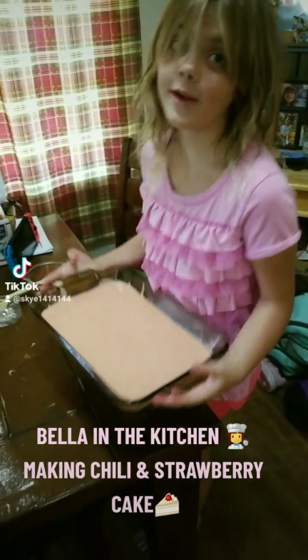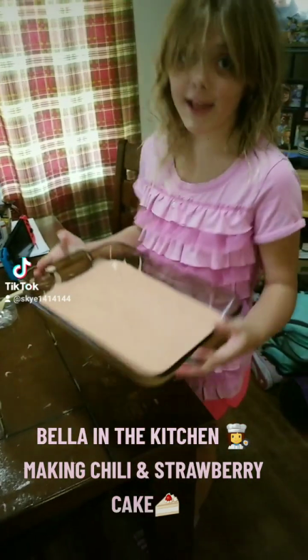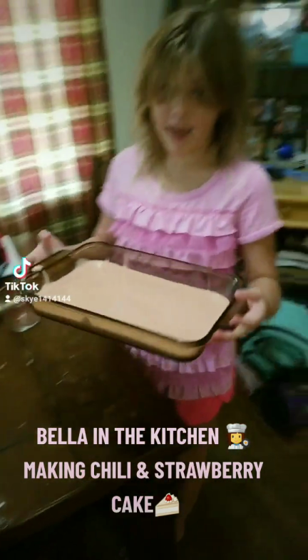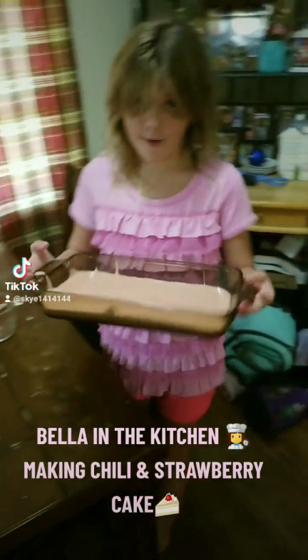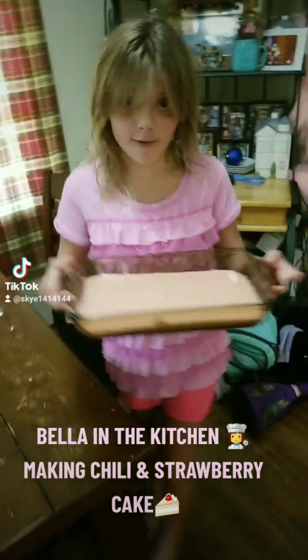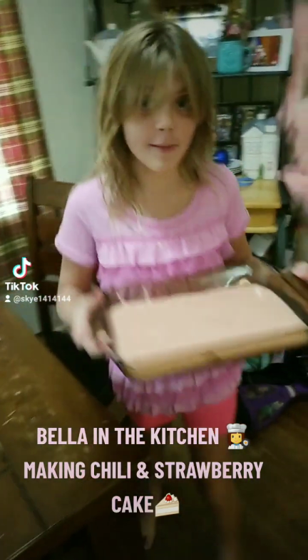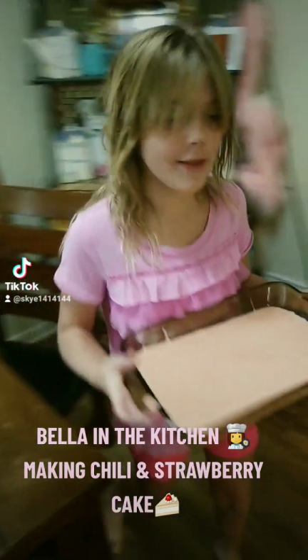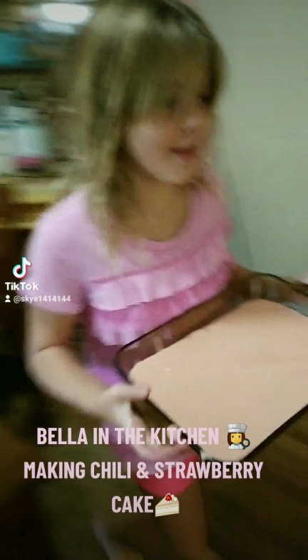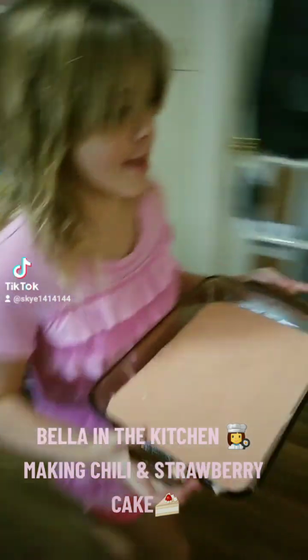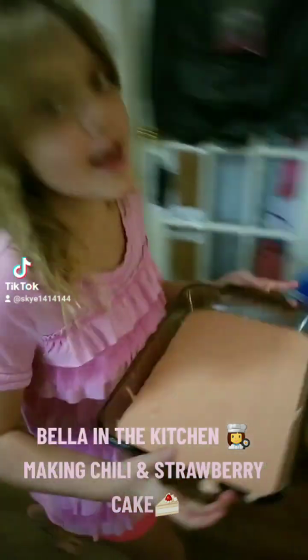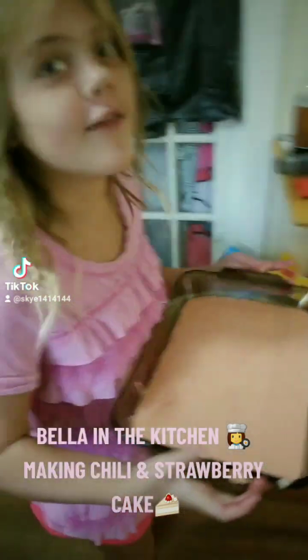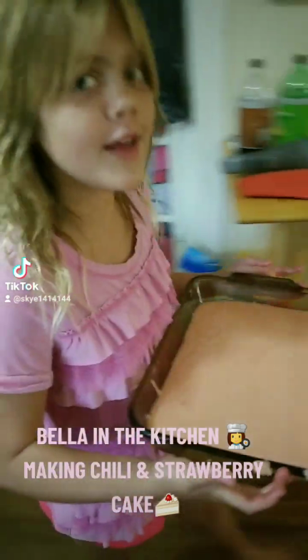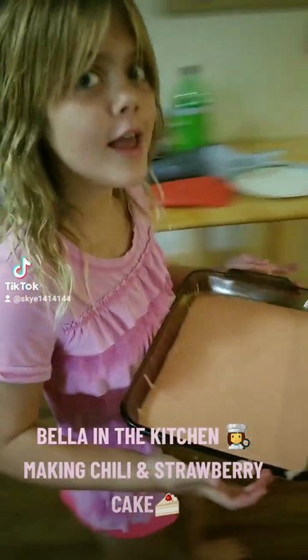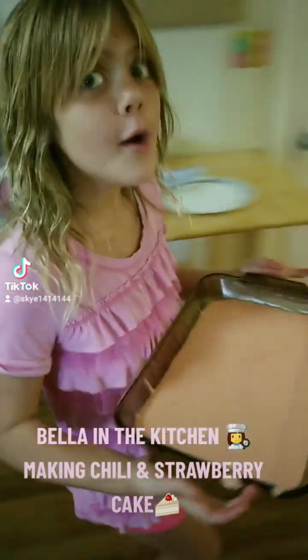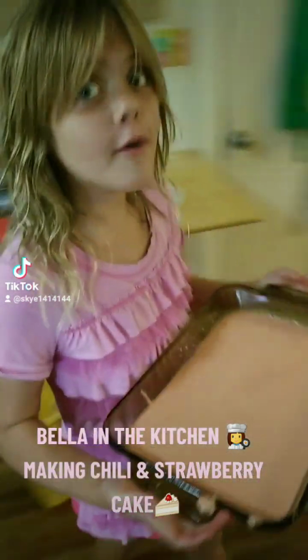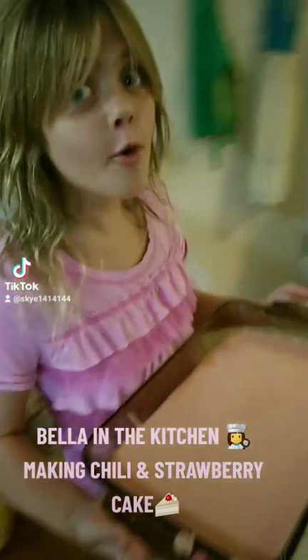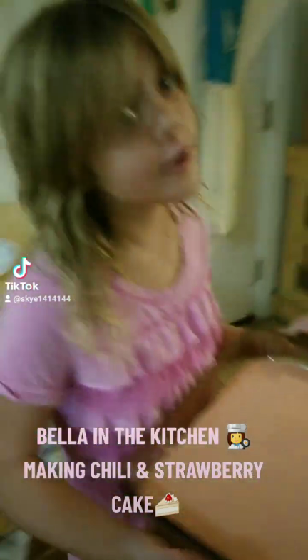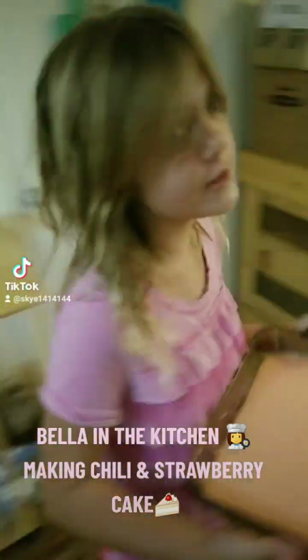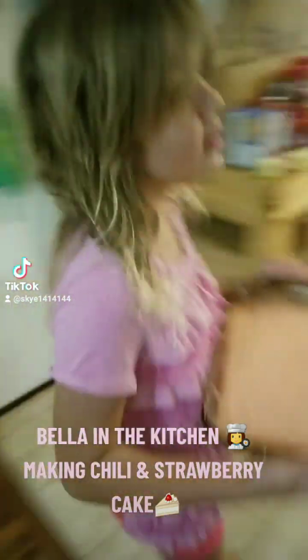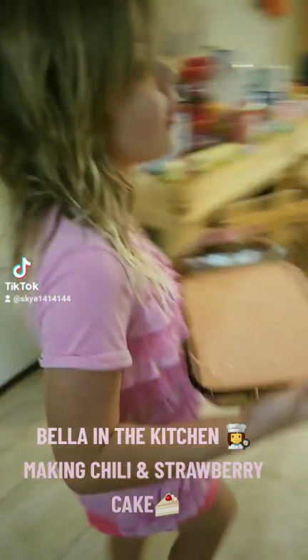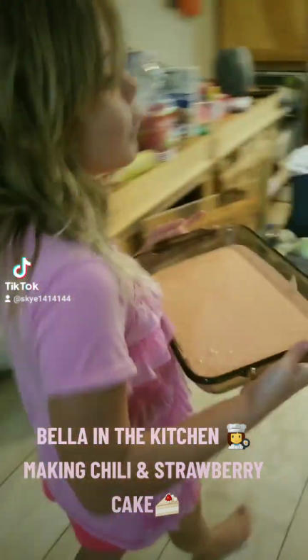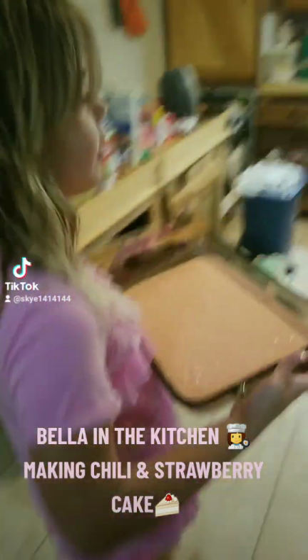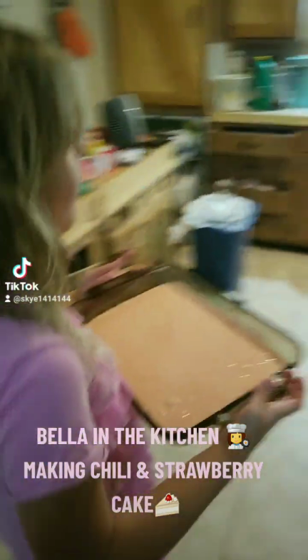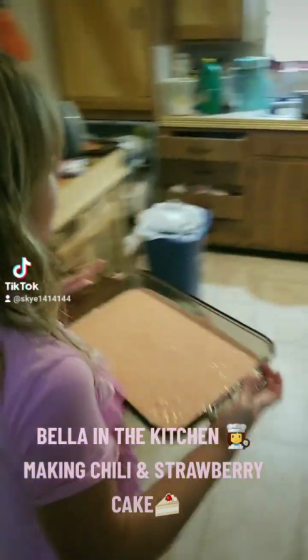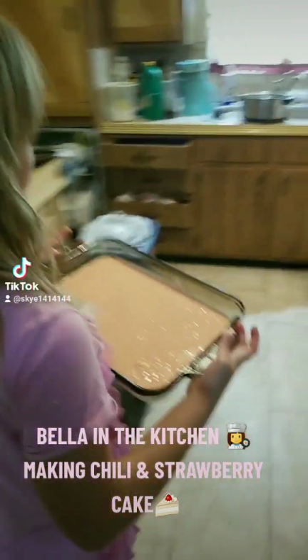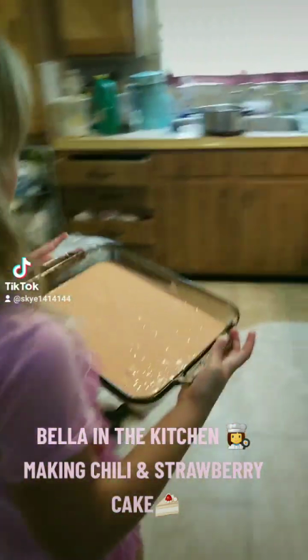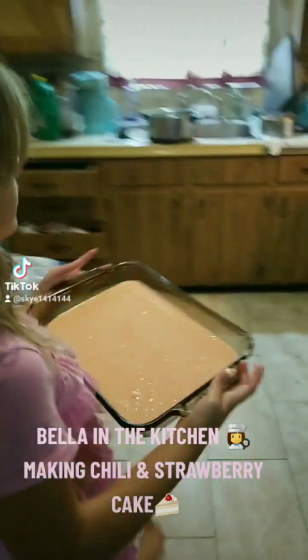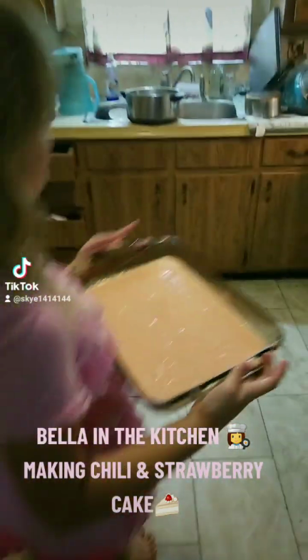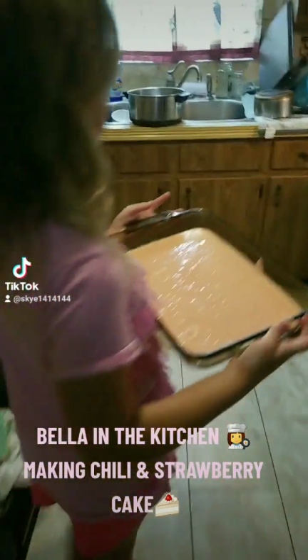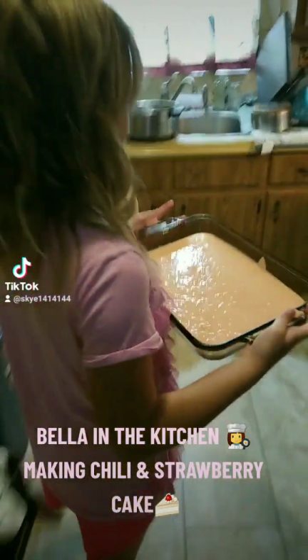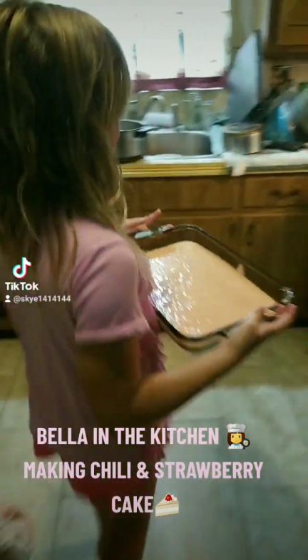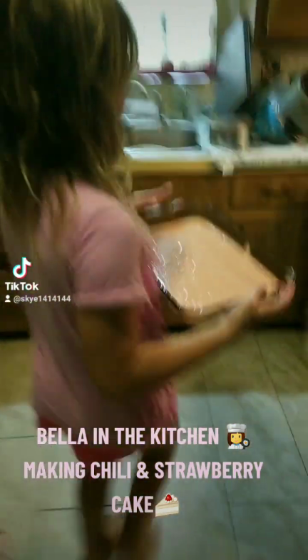So we're going to carefully put this in the oven, of course with only adult supervision.